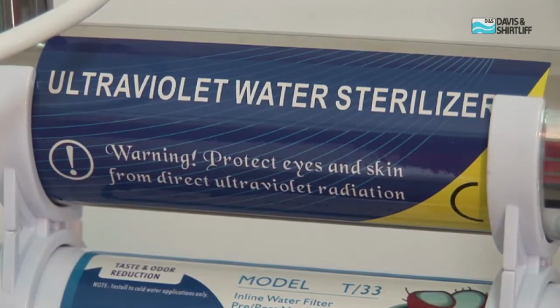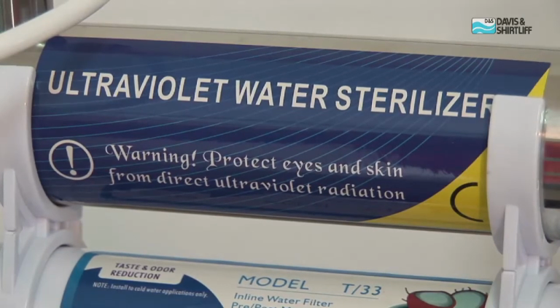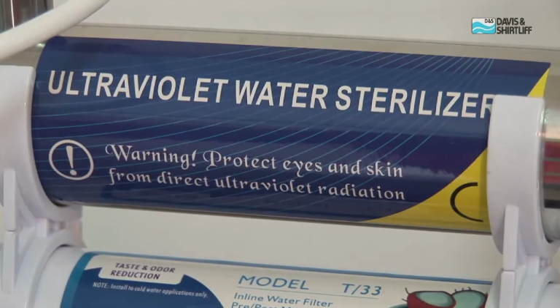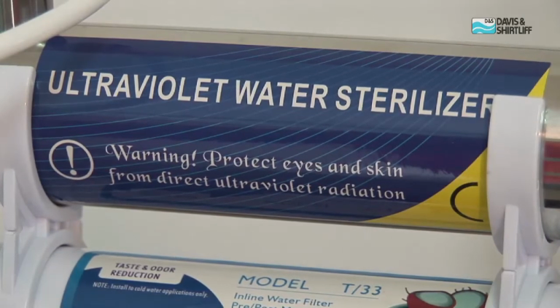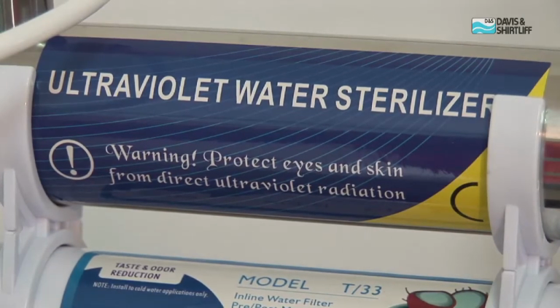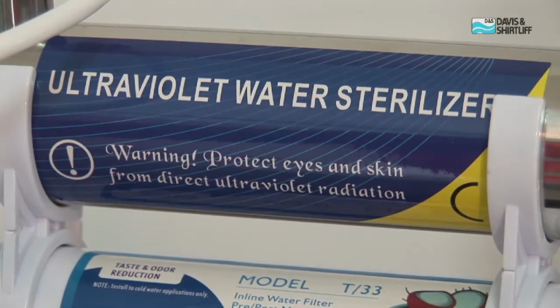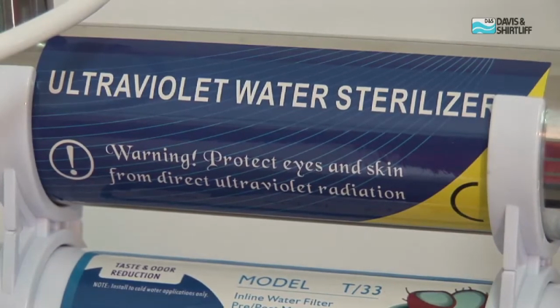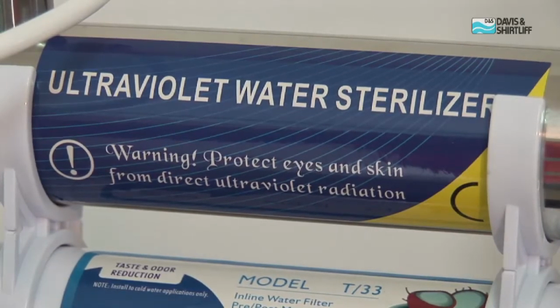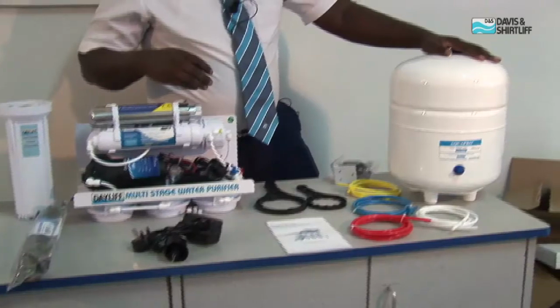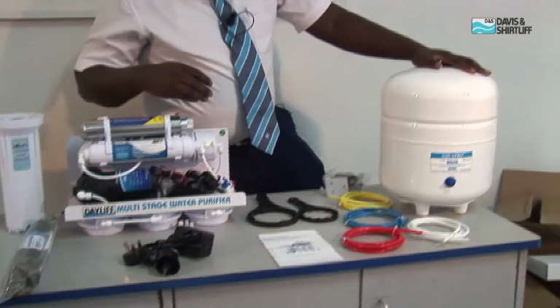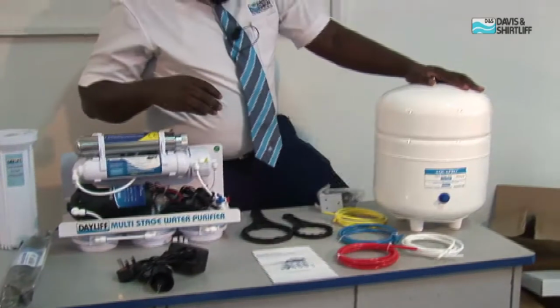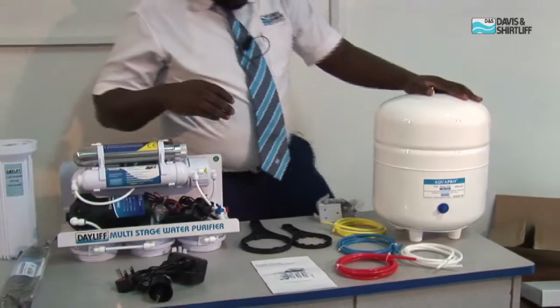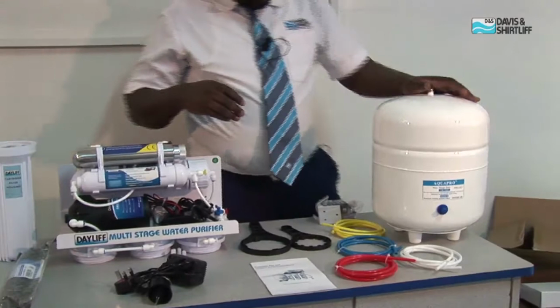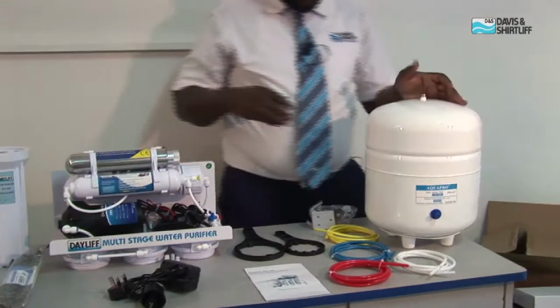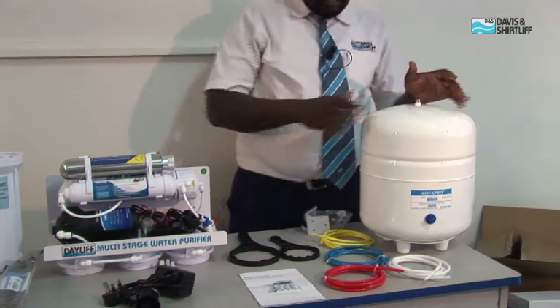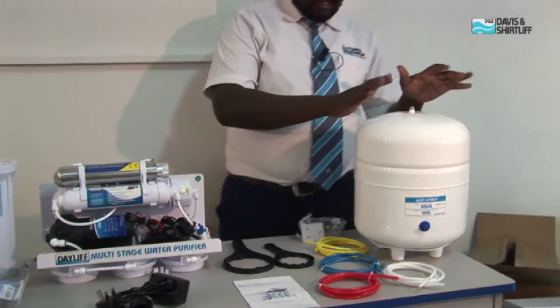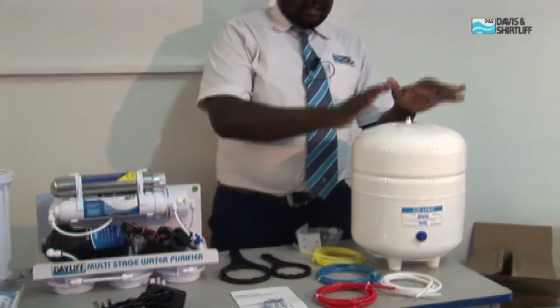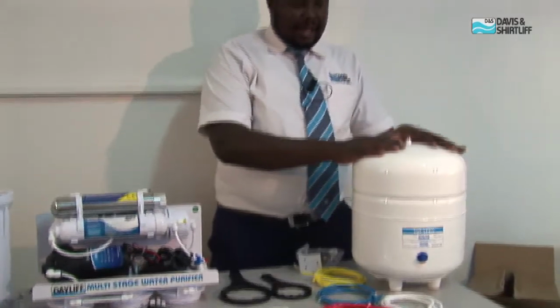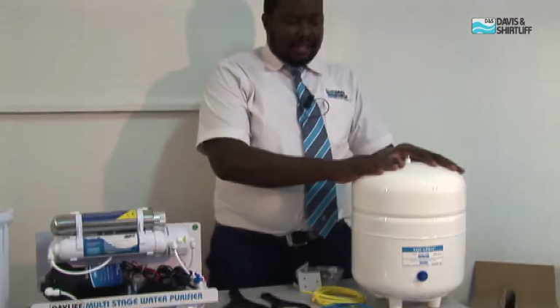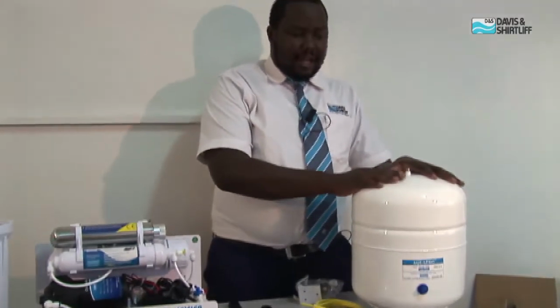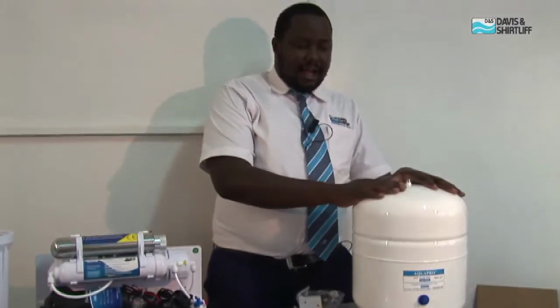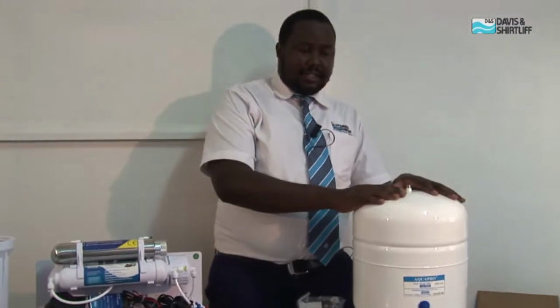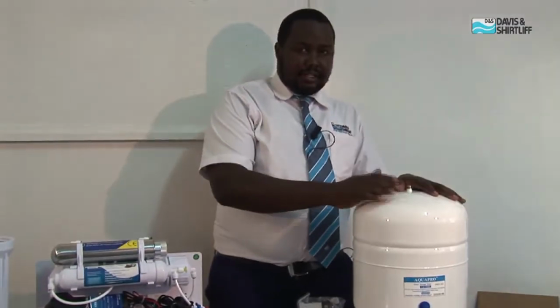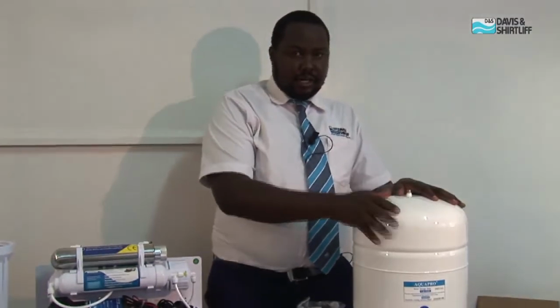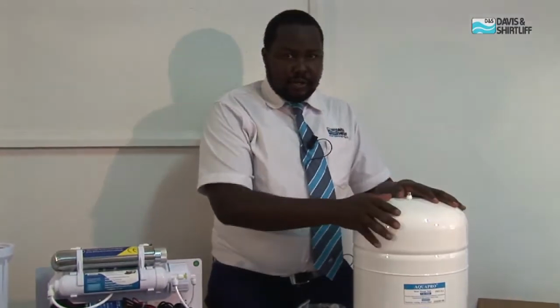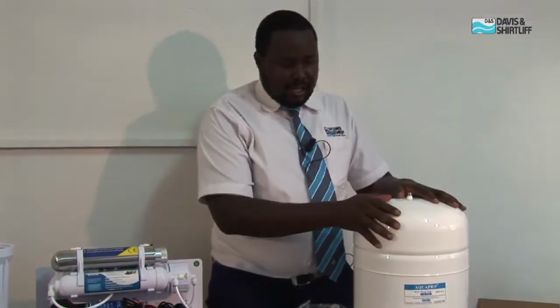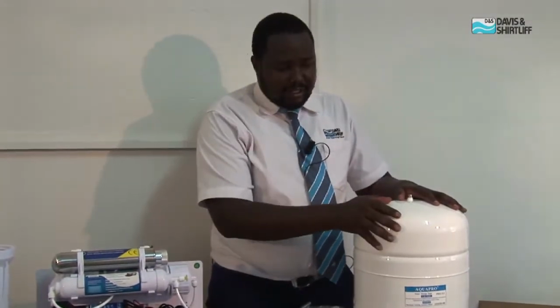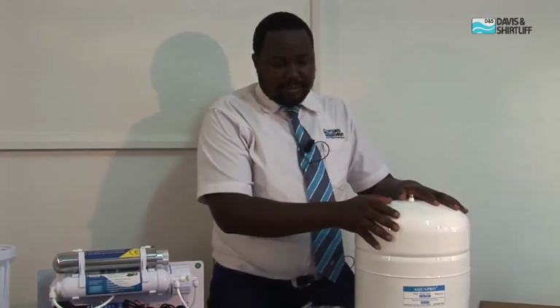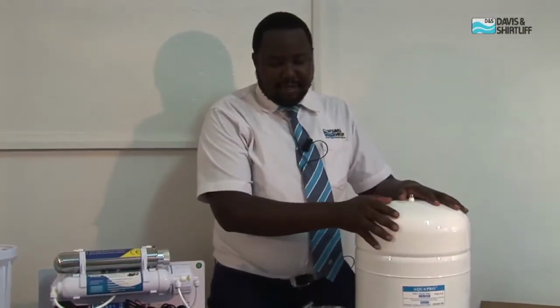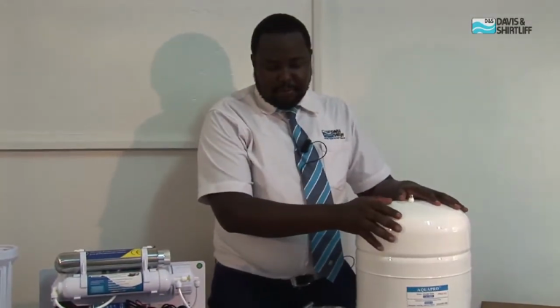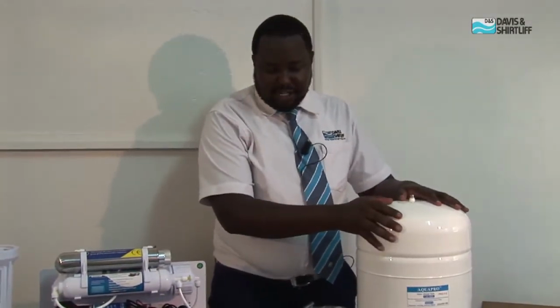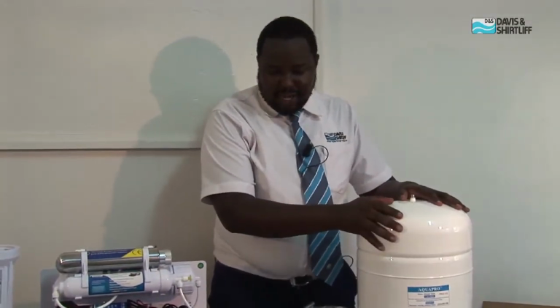It also comes with a 10-liter storage tank. The 10-liter tank acts as a storage unit and at the same time as a pressure tank.